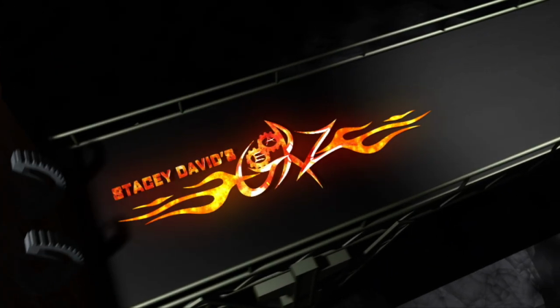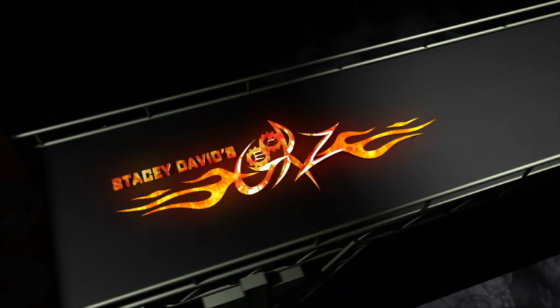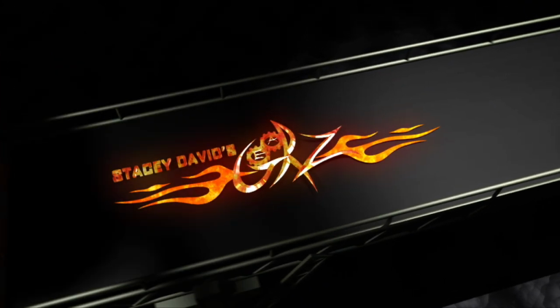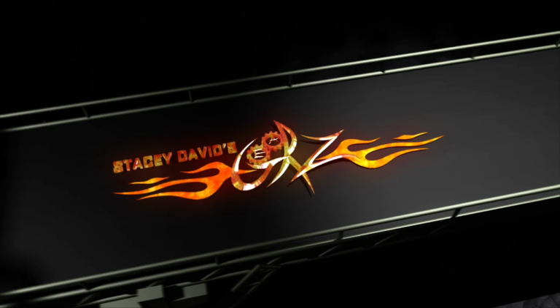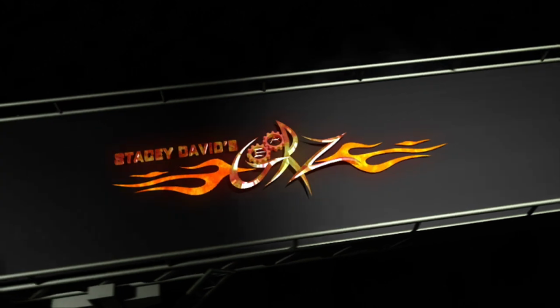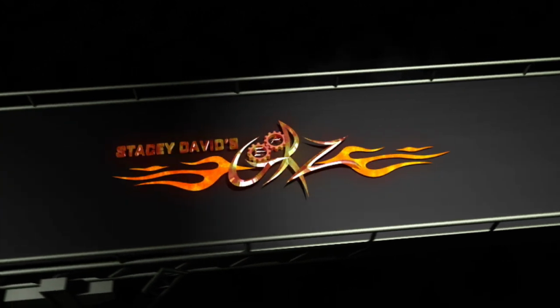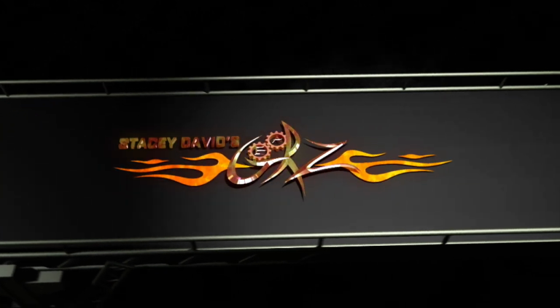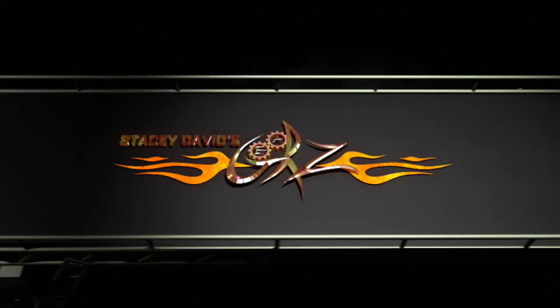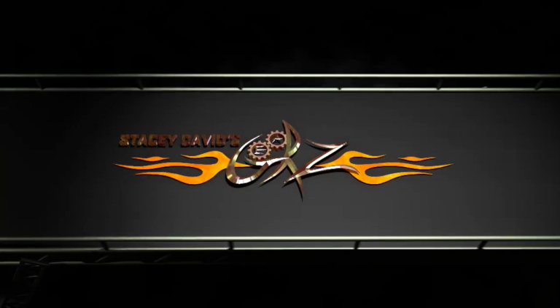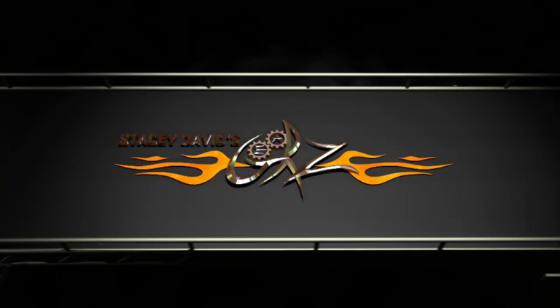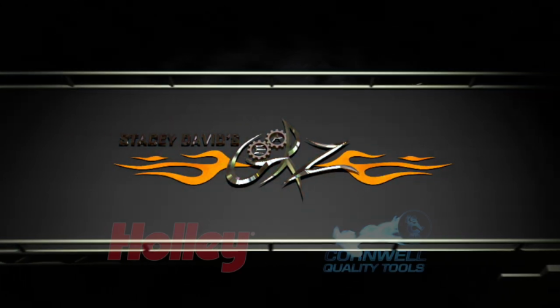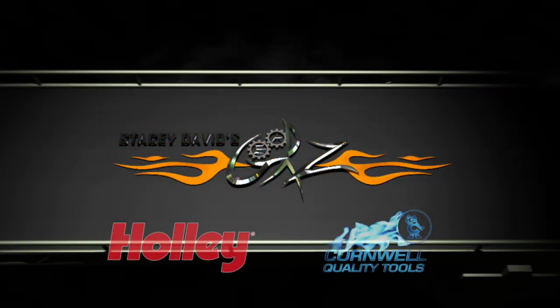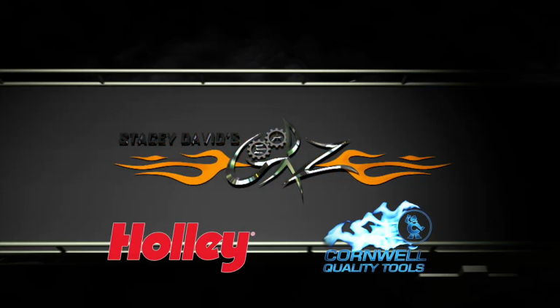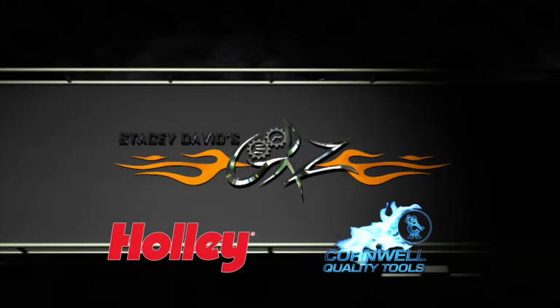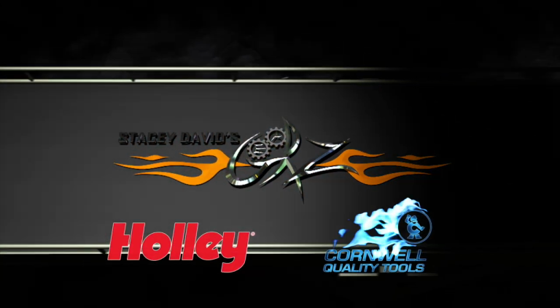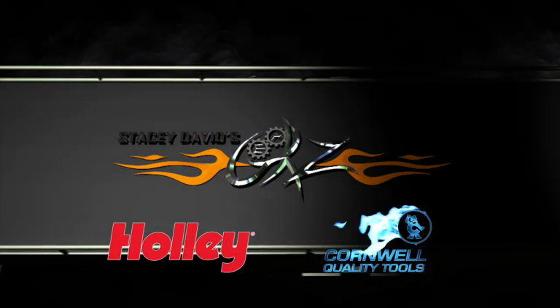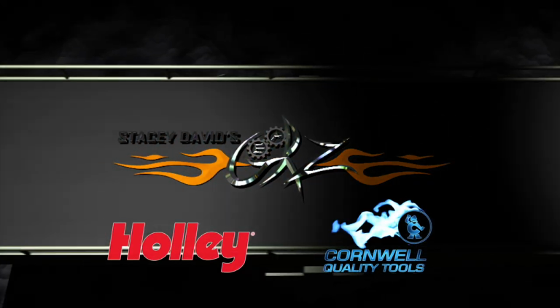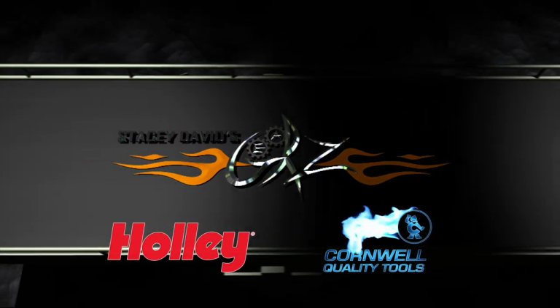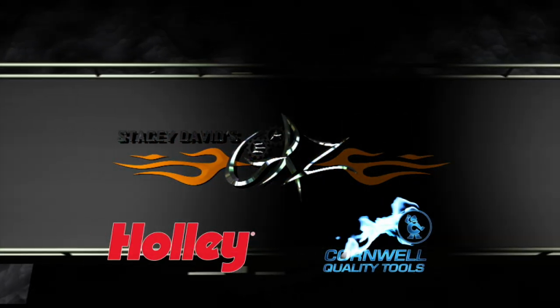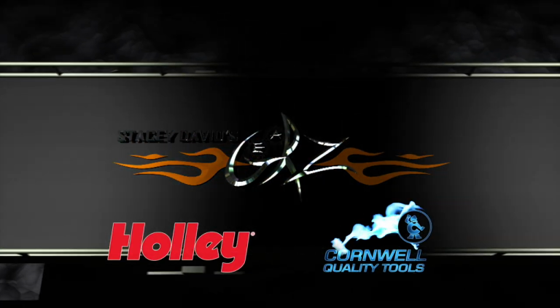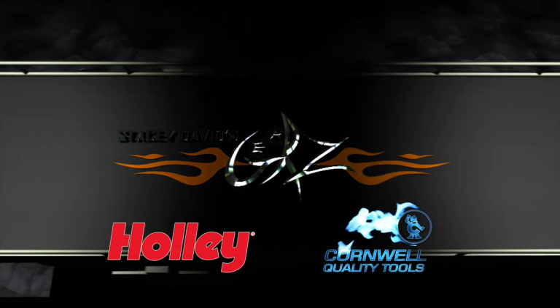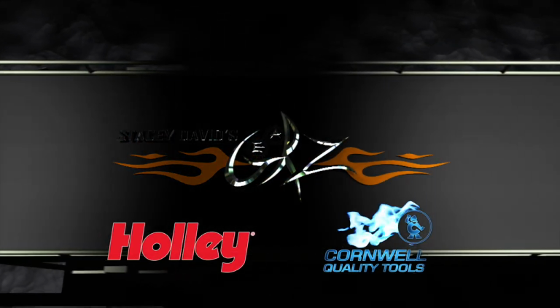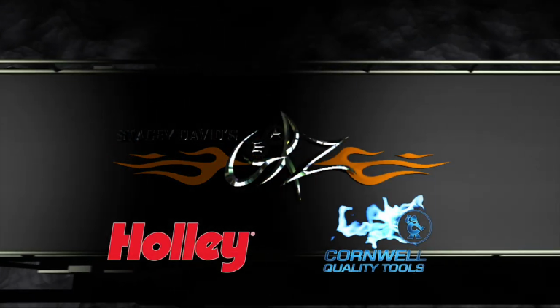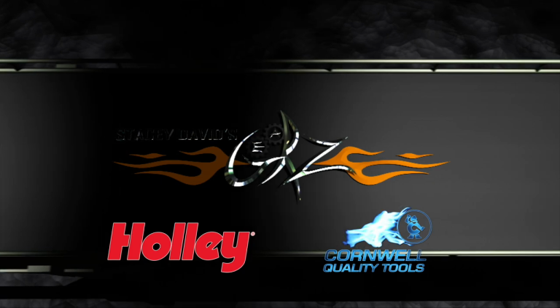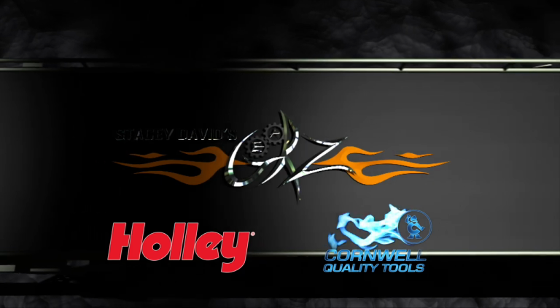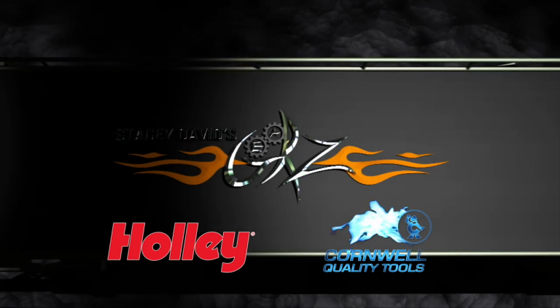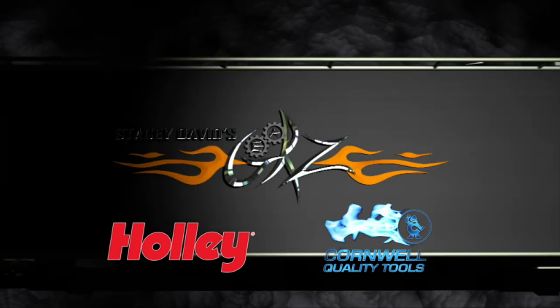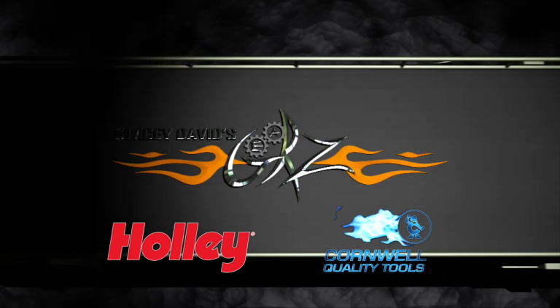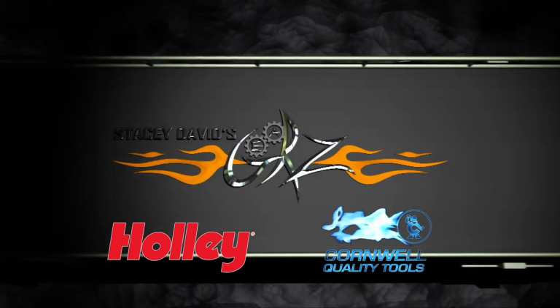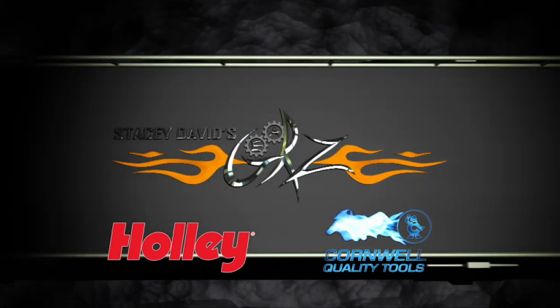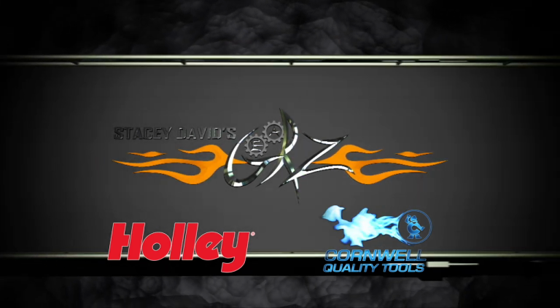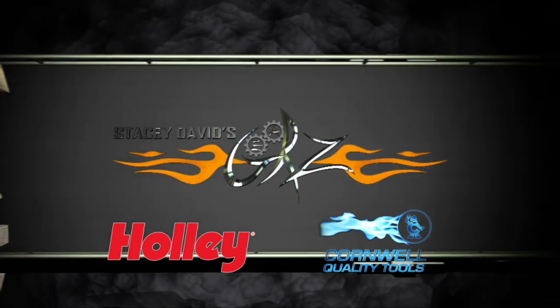You're watching Gears, brought to you by Holley Performance Products — fuel your passion — and Cornwell Tools, the choice of professionals.